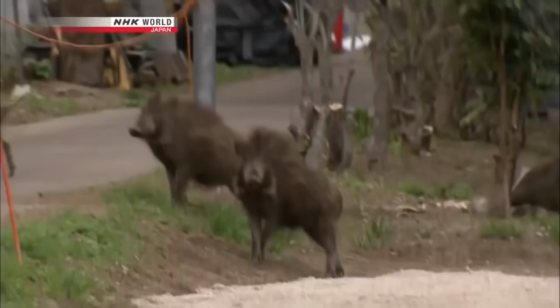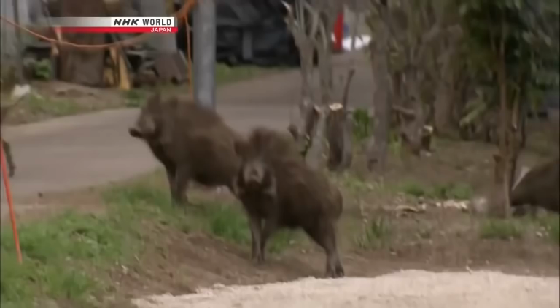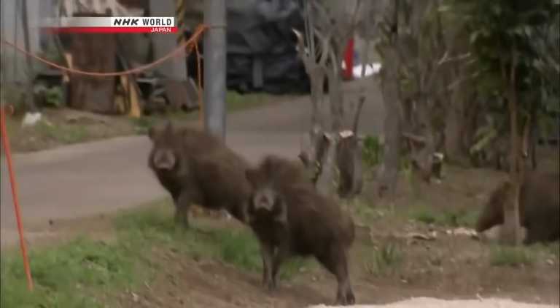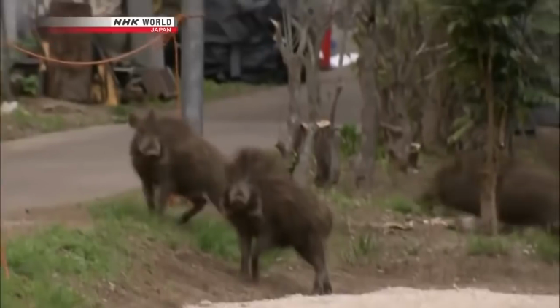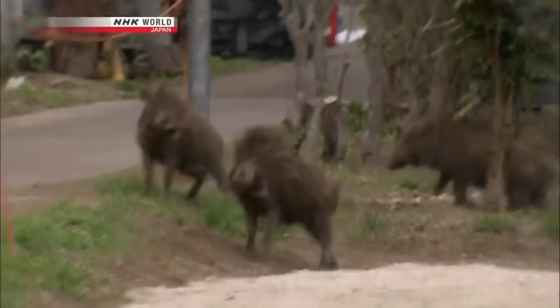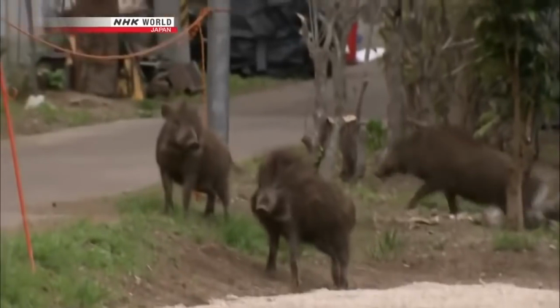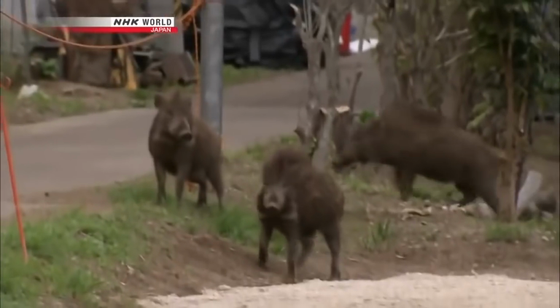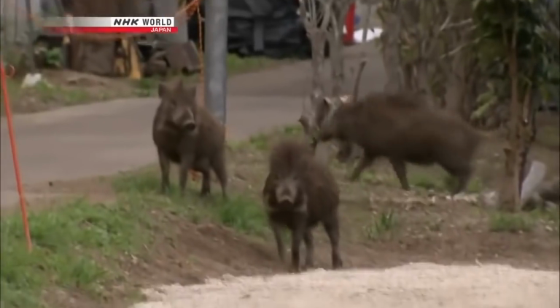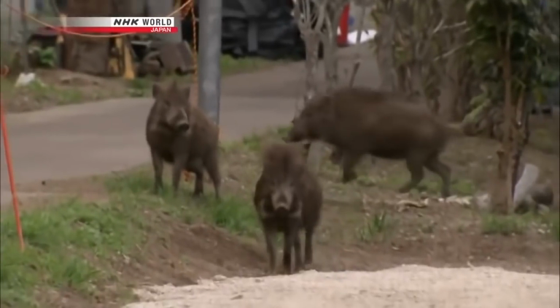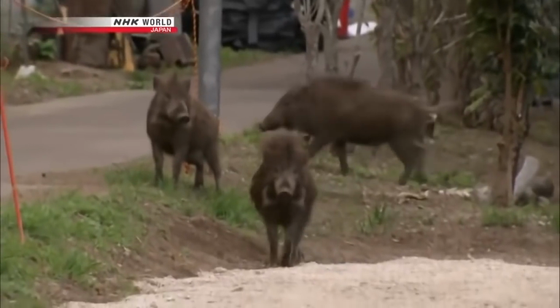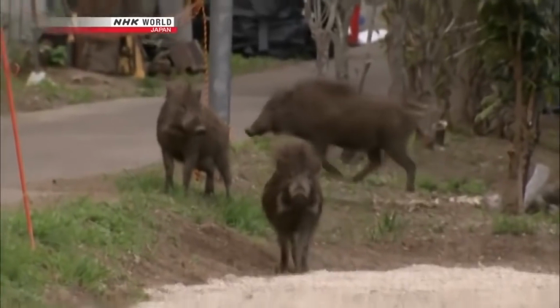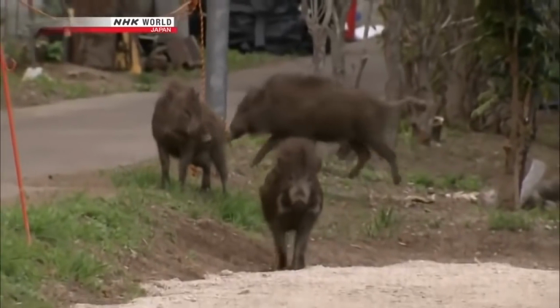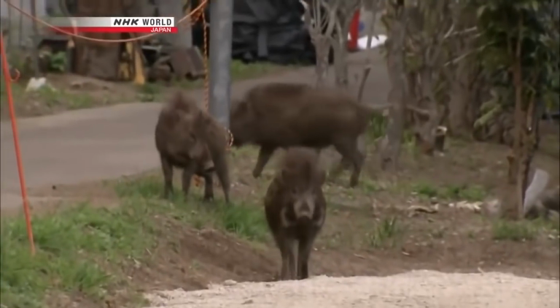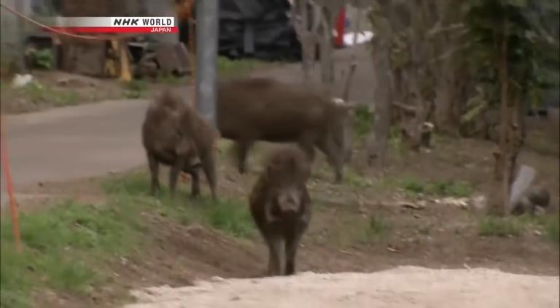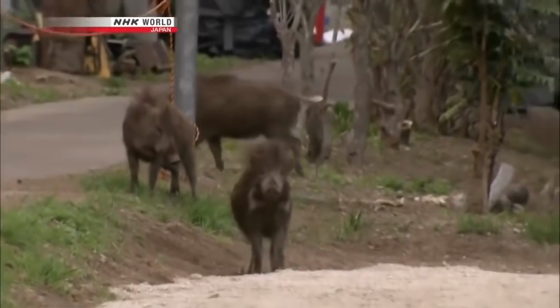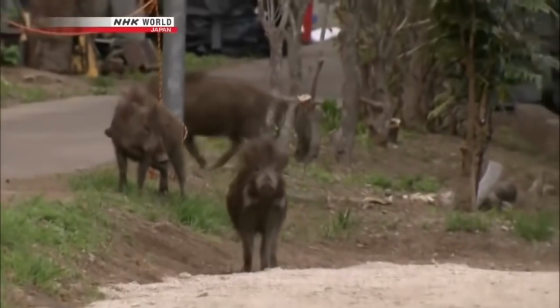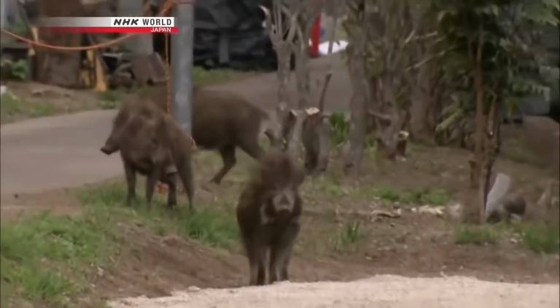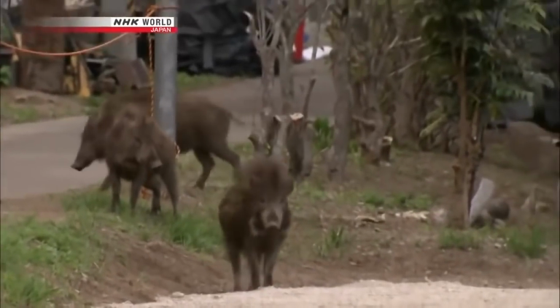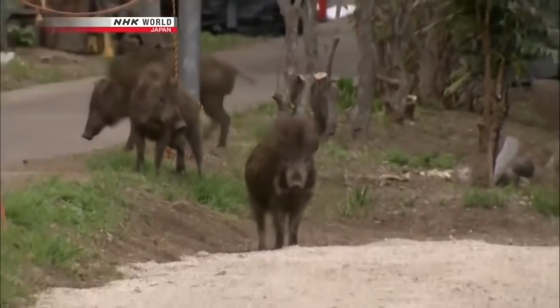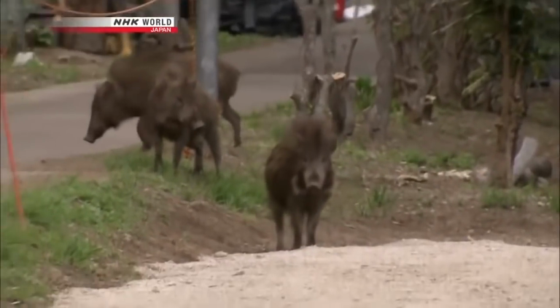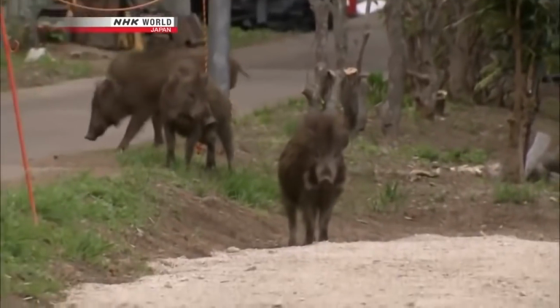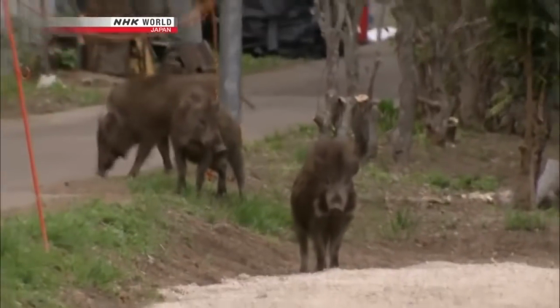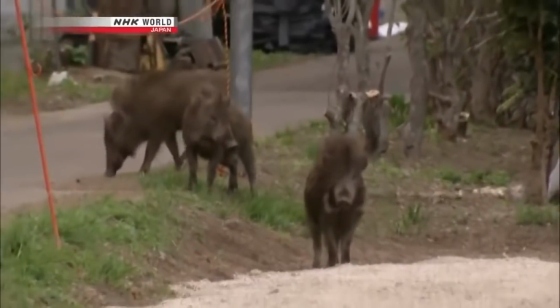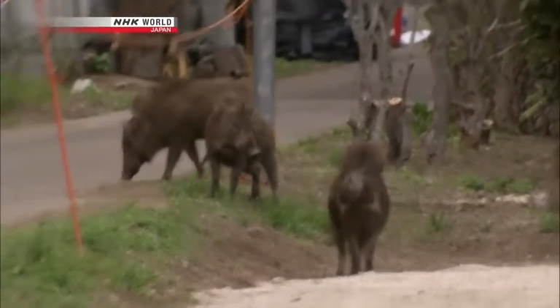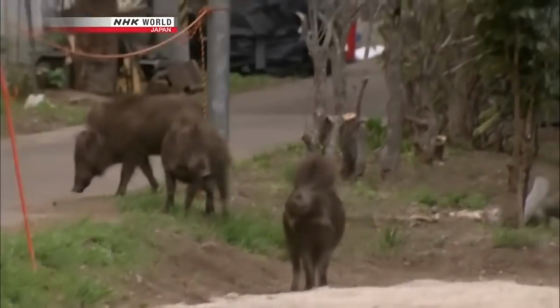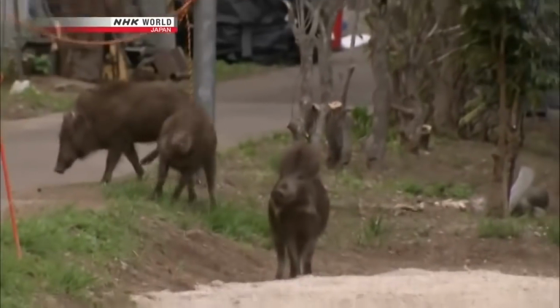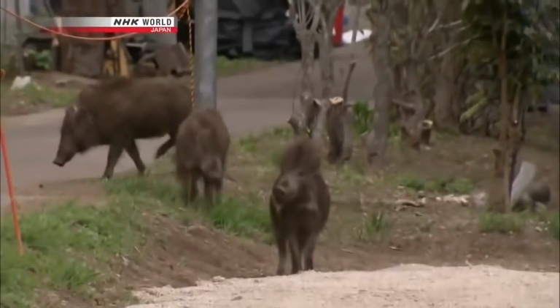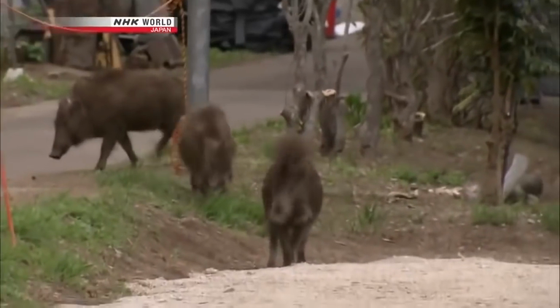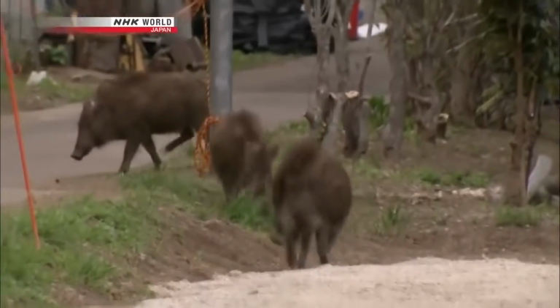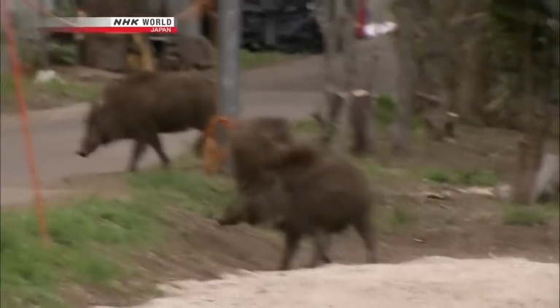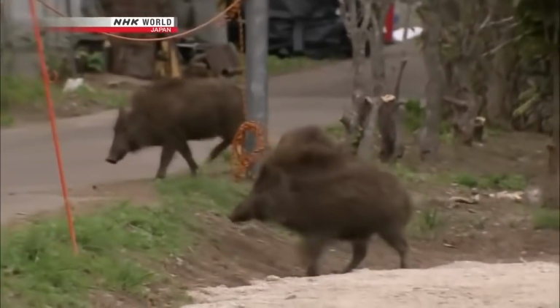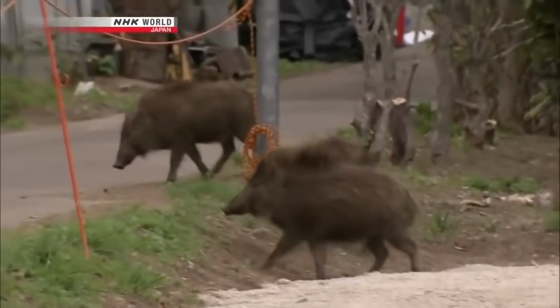Camels are roaming the streets in a town evacuated since the Fukushima nuclear disaster.